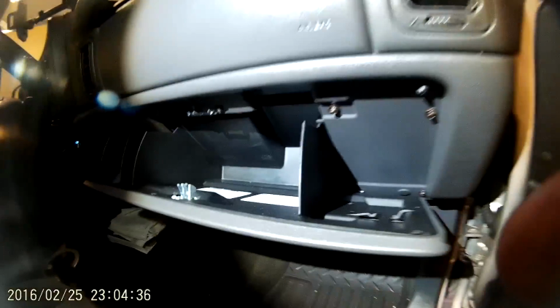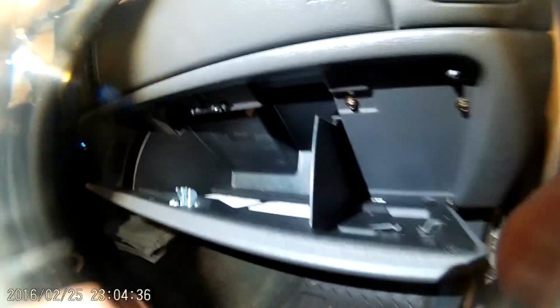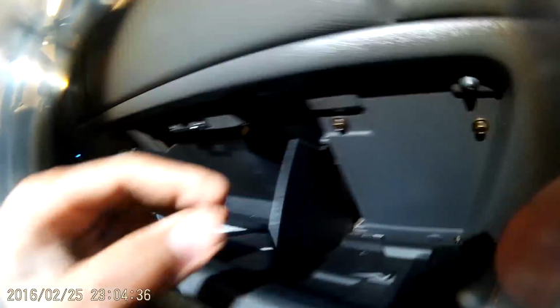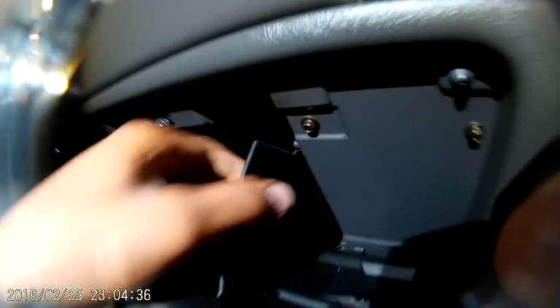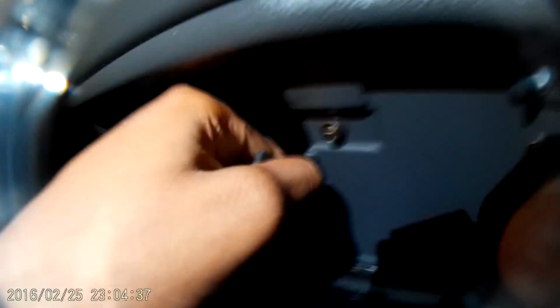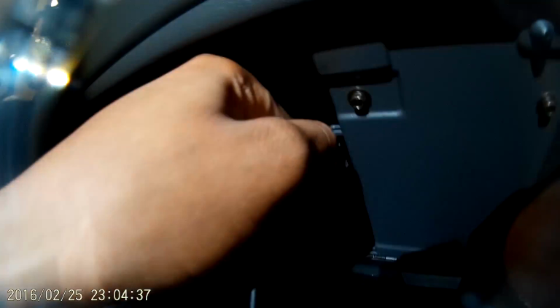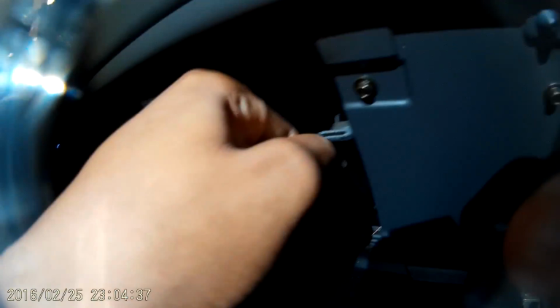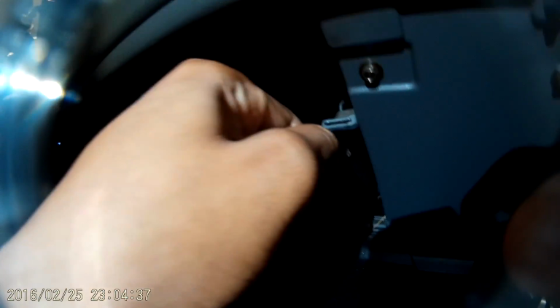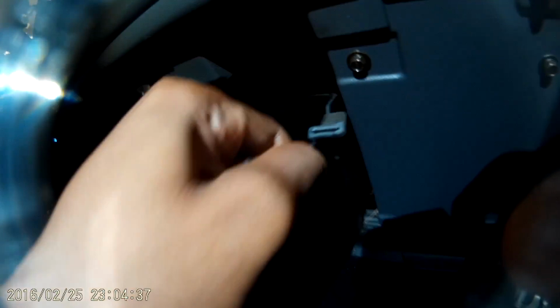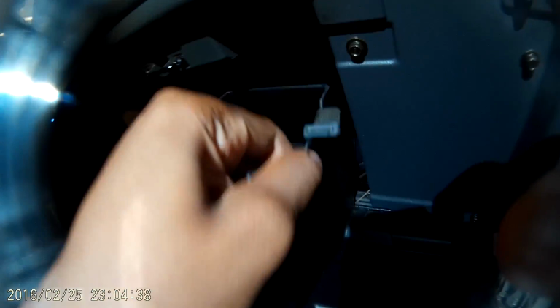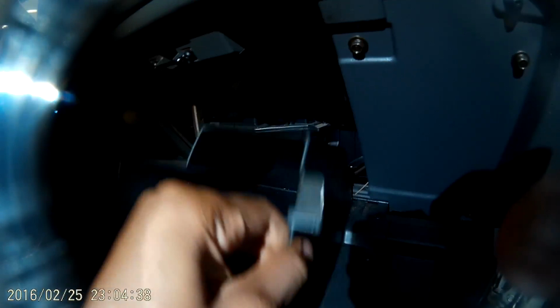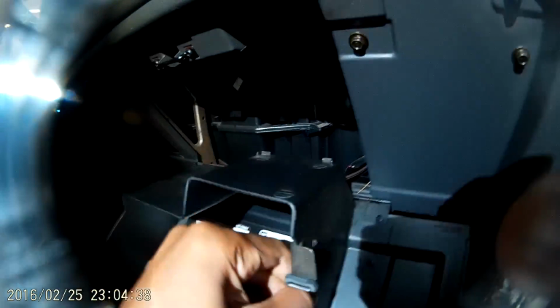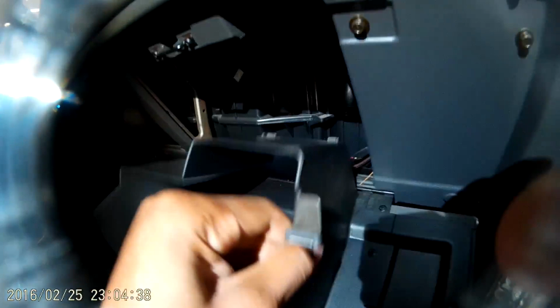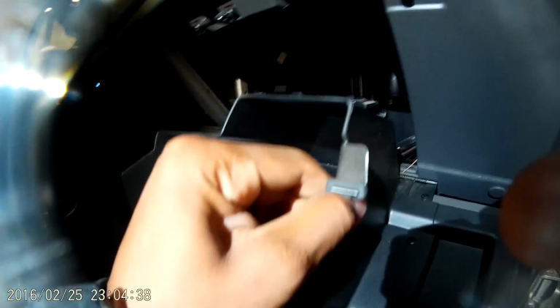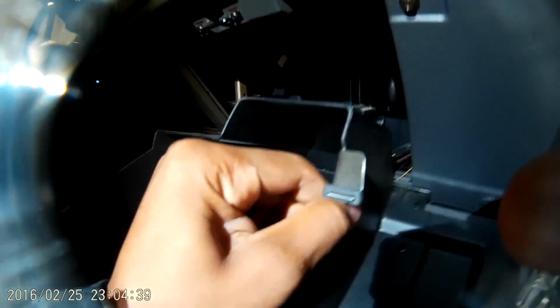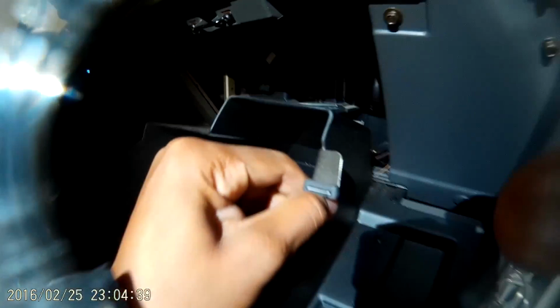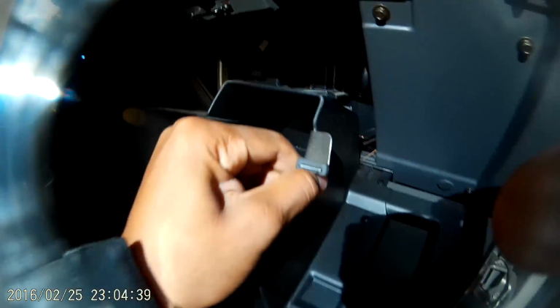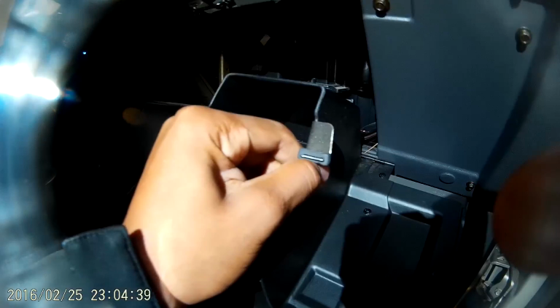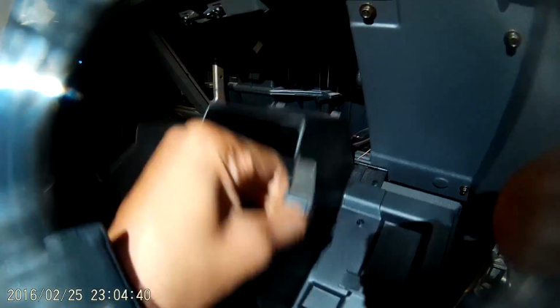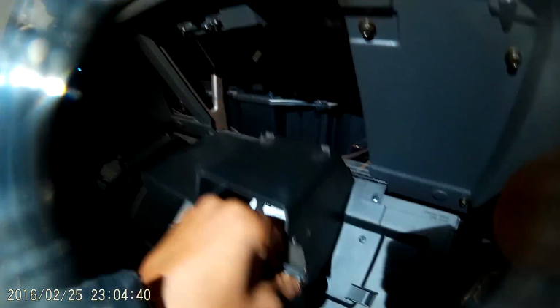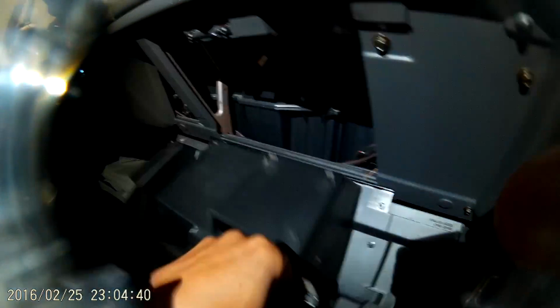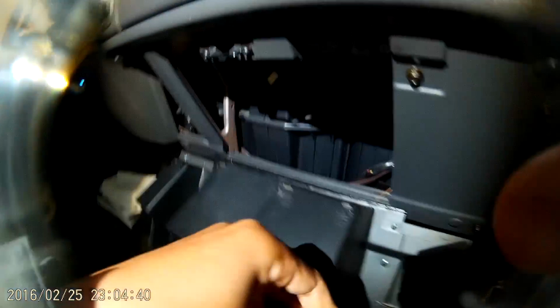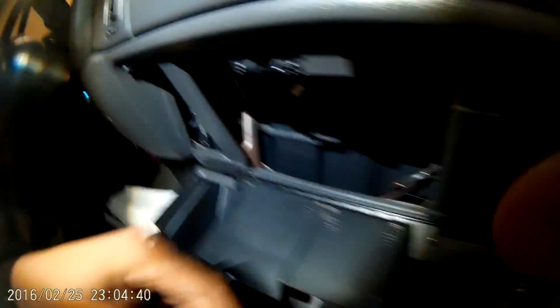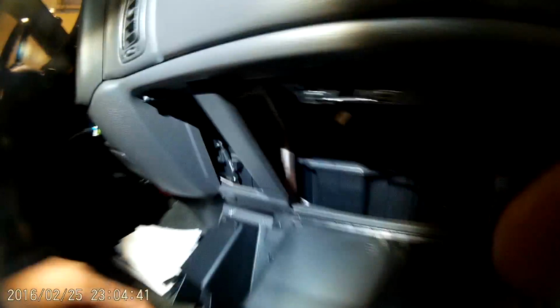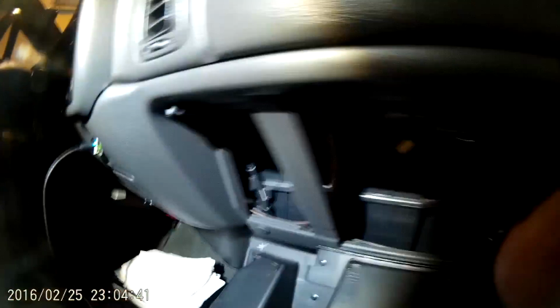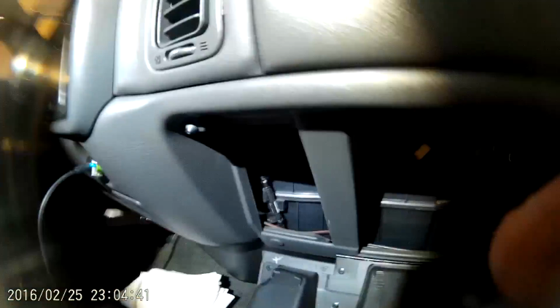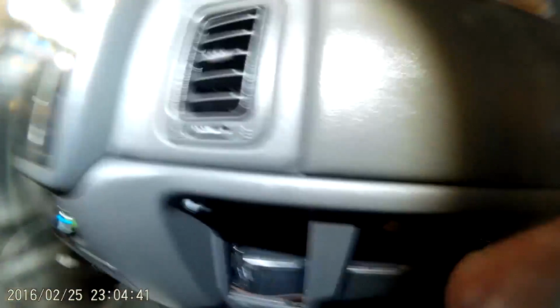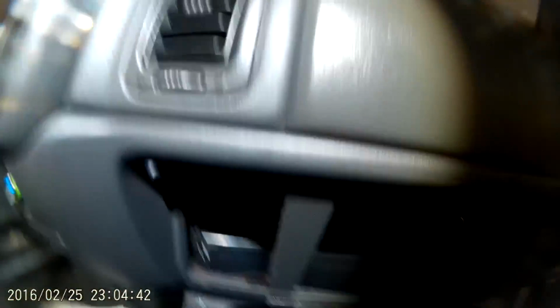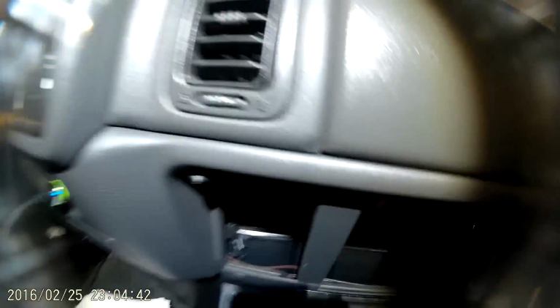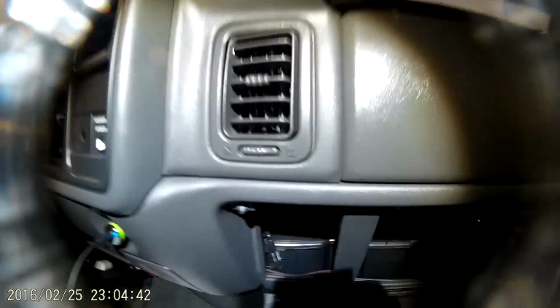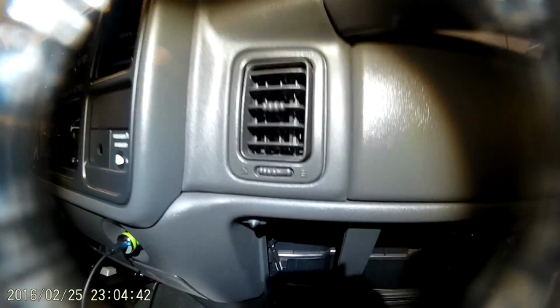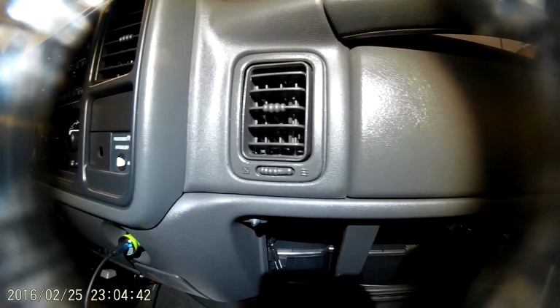So we're going to drop the glove compartment — it's a little latch you just push and let it drop. Make sure you got everything out of it so you don't drop anything.